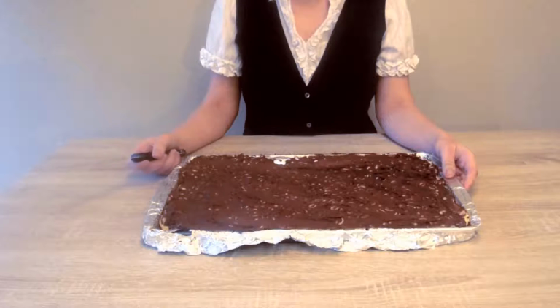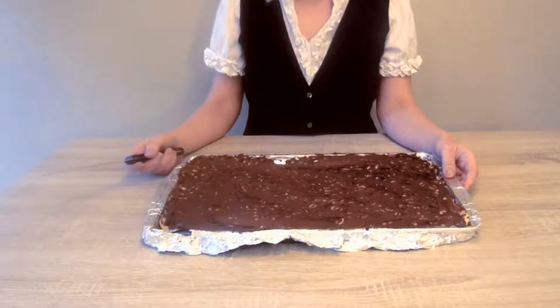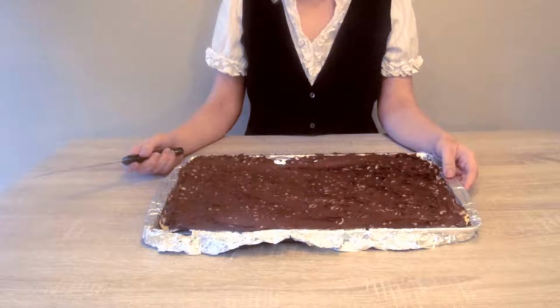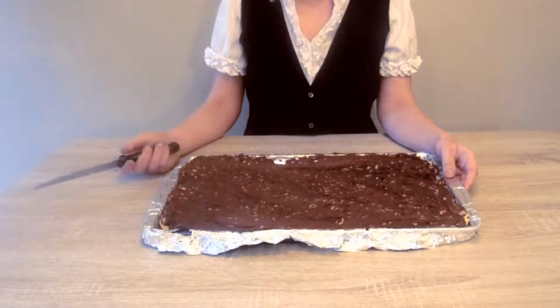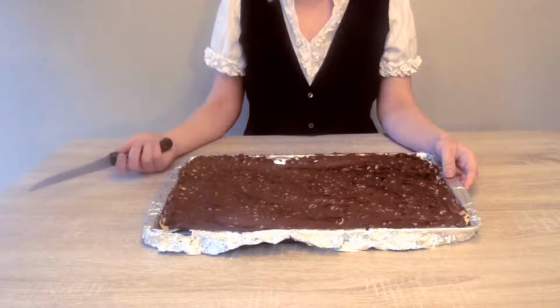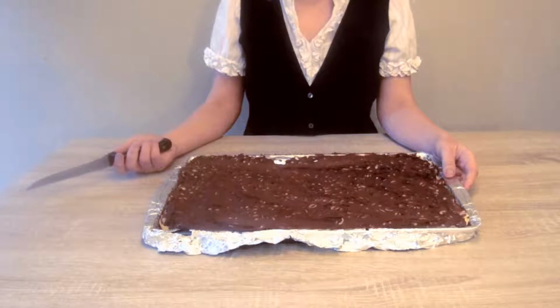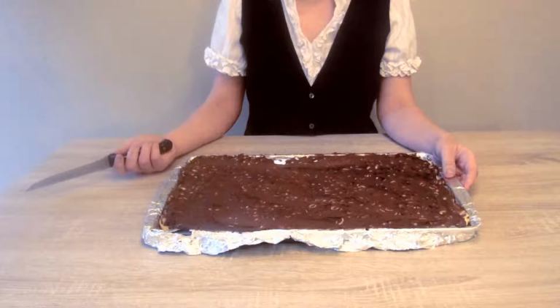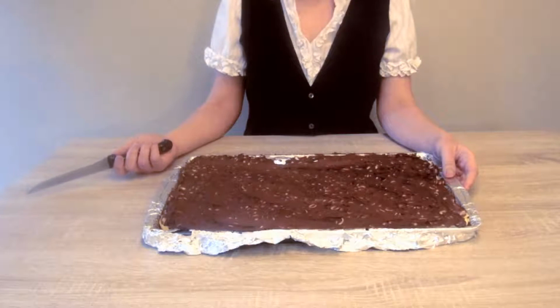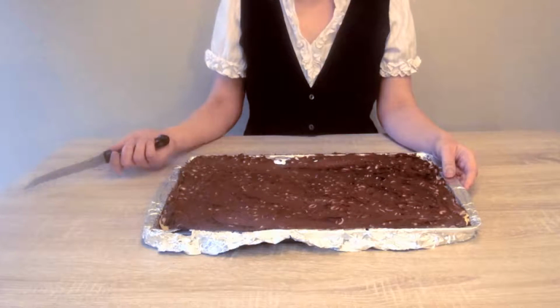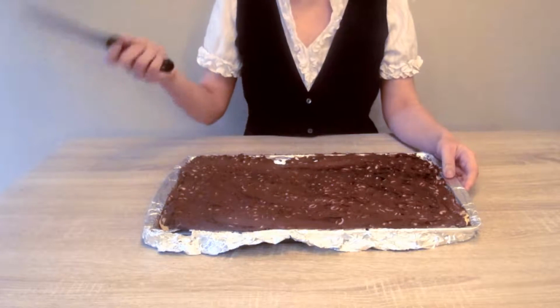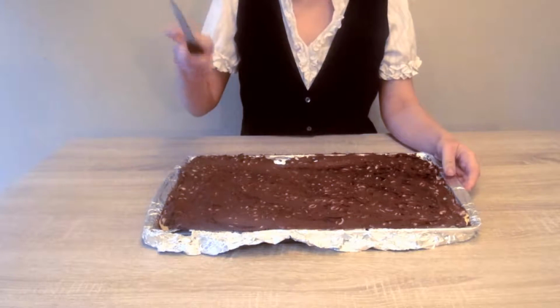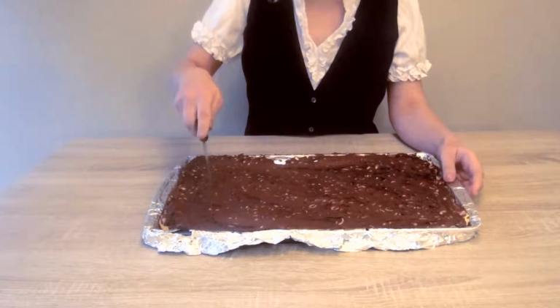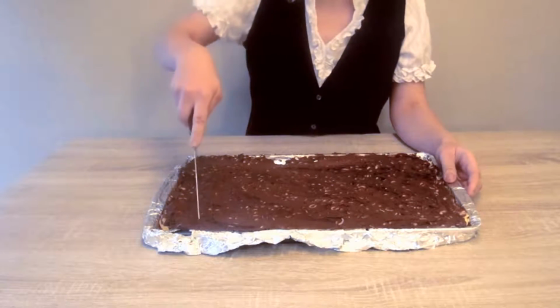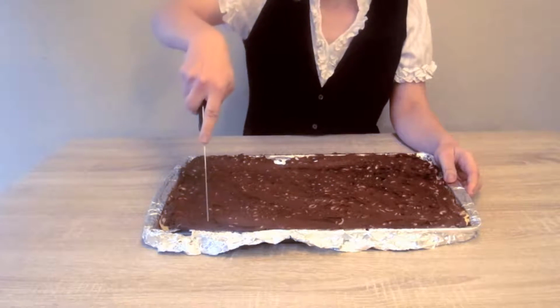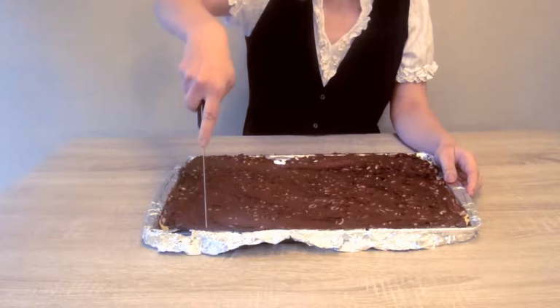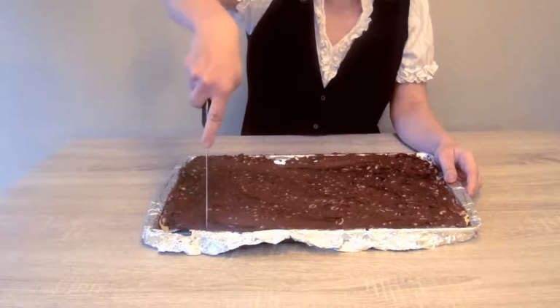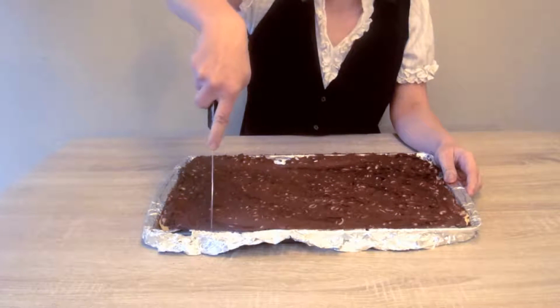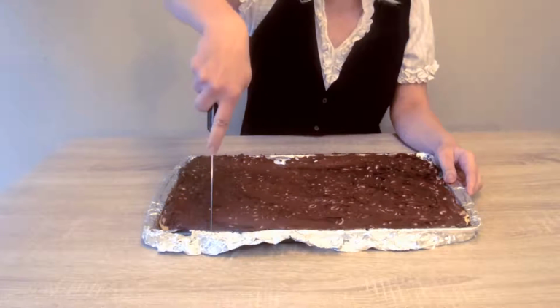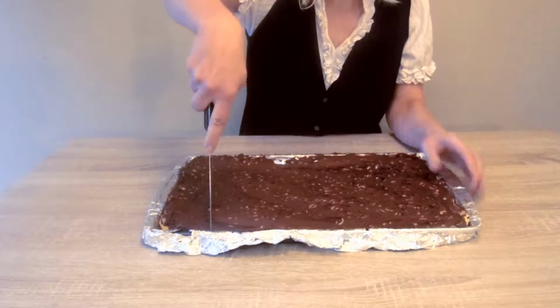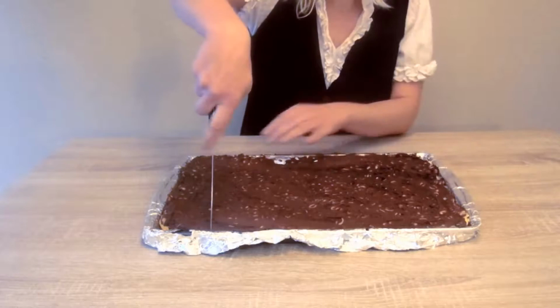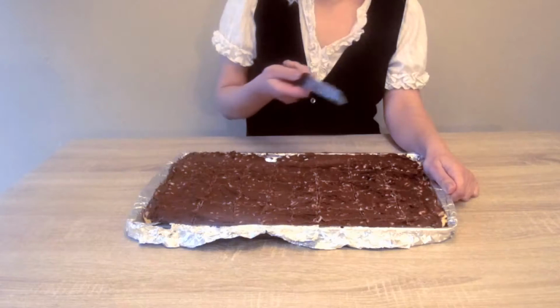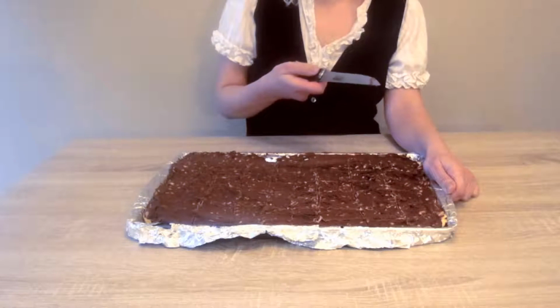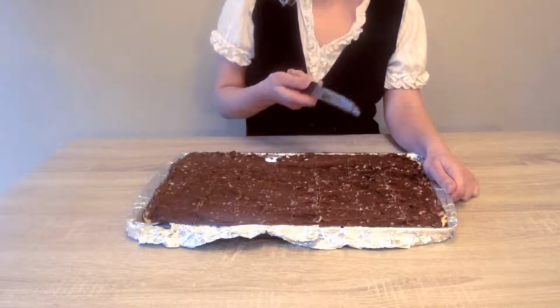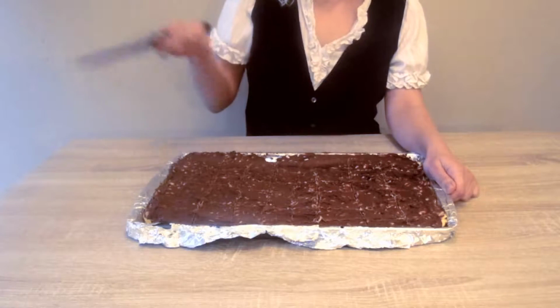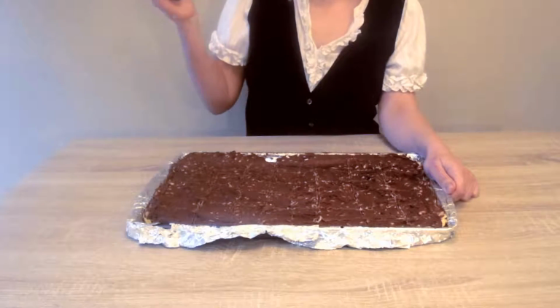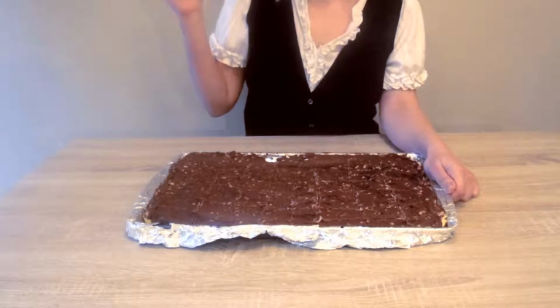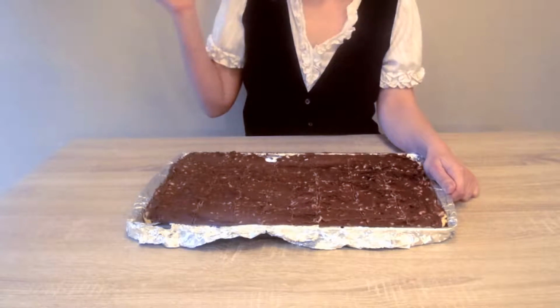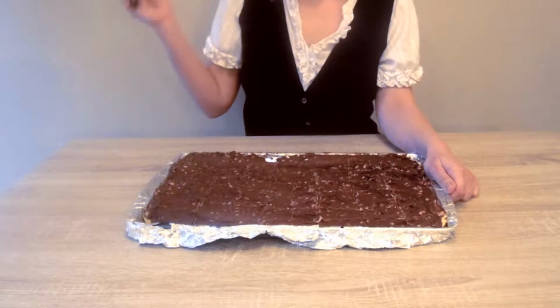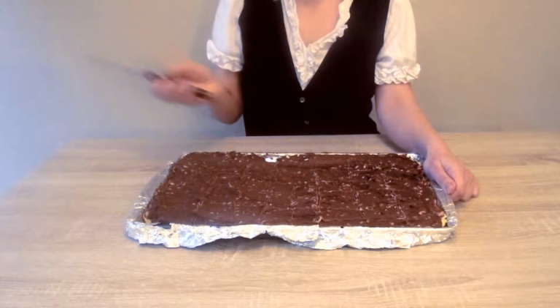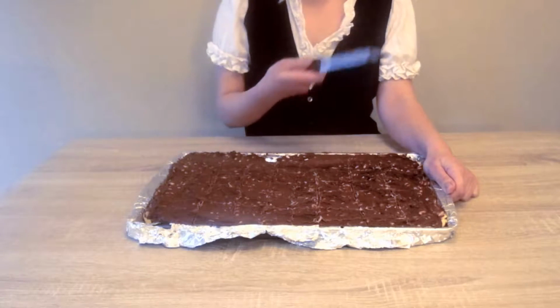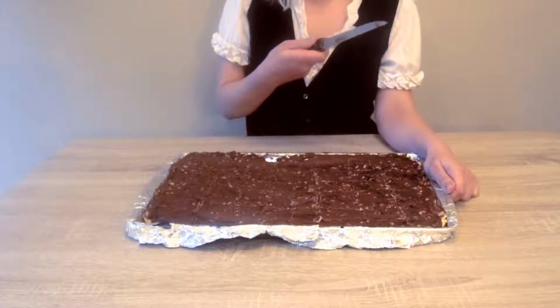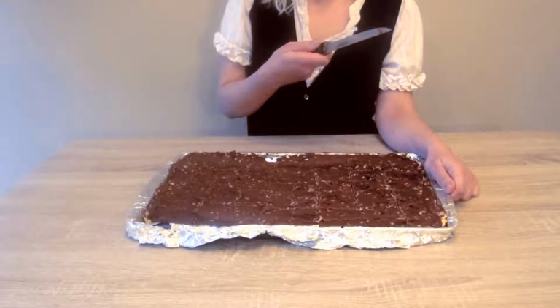It's been 3 hours. The final step is just to cut them up, and once they're all cut up, it's time to serve them.